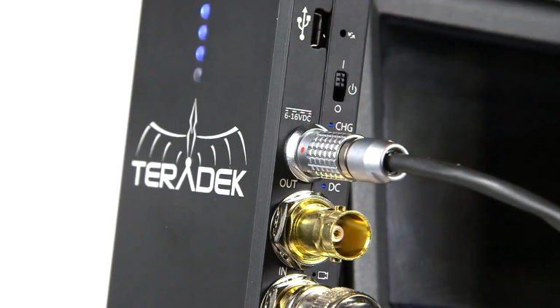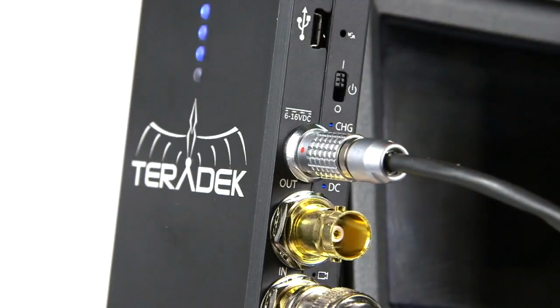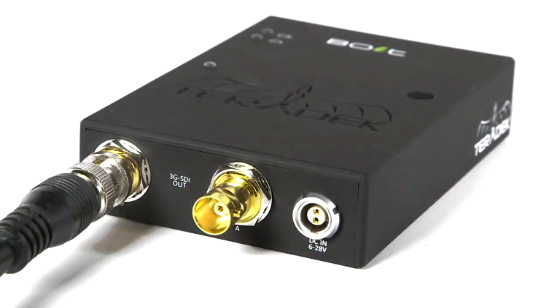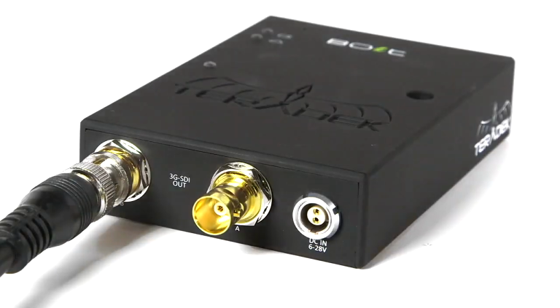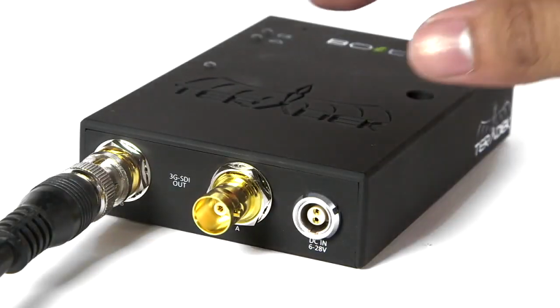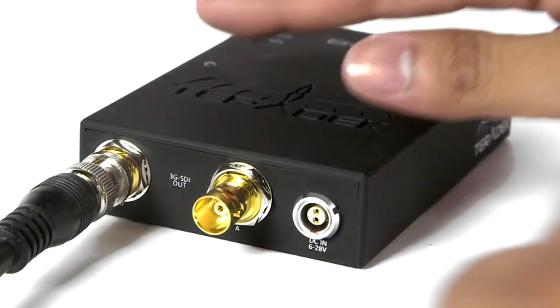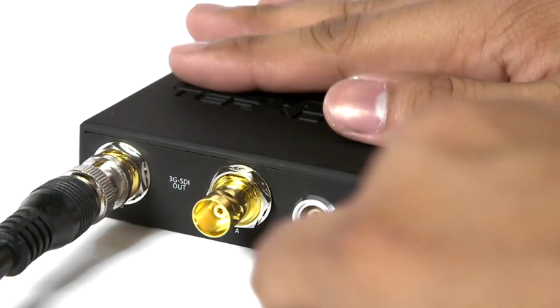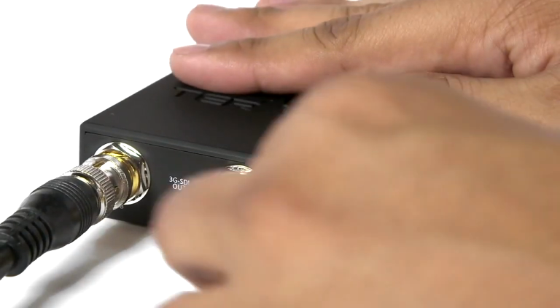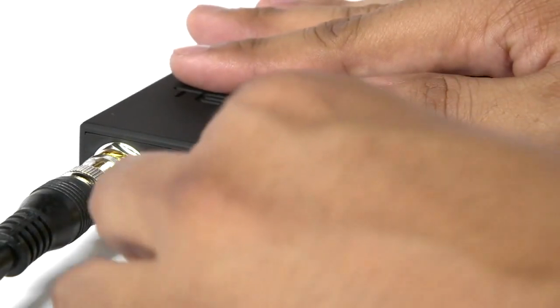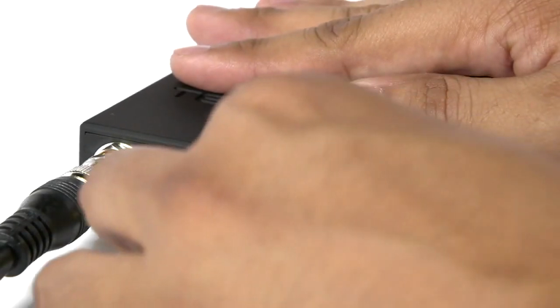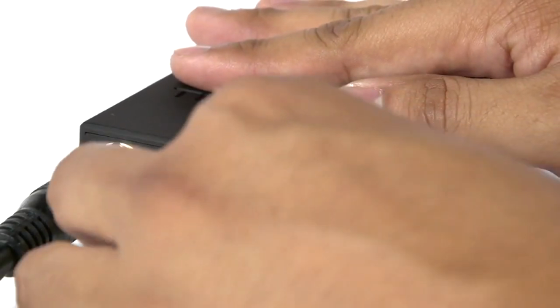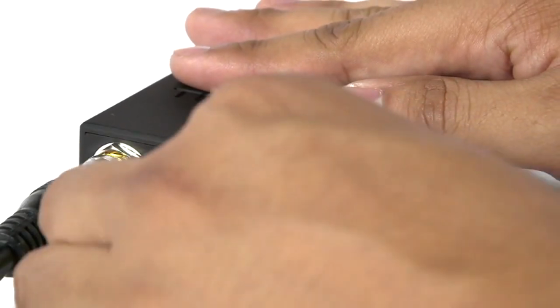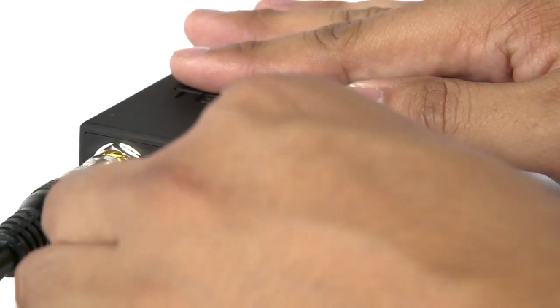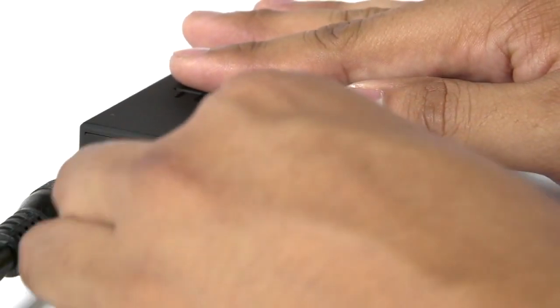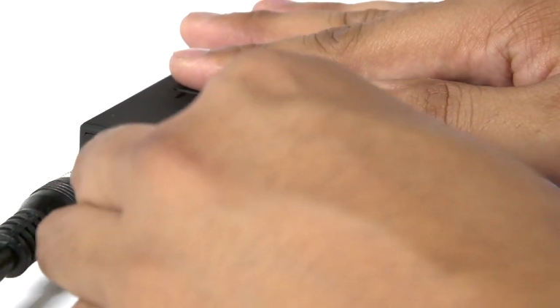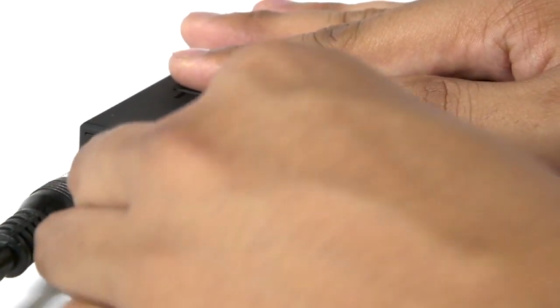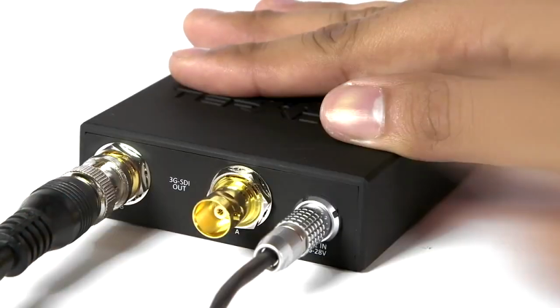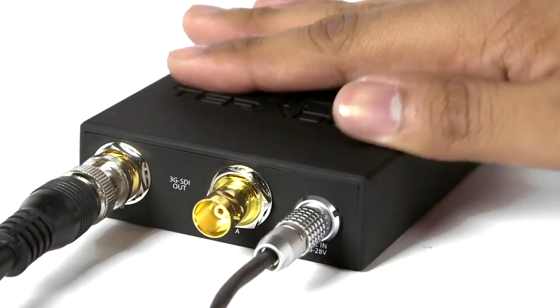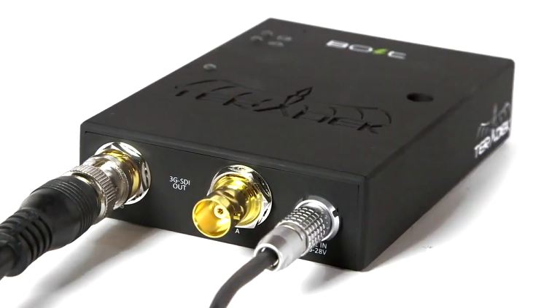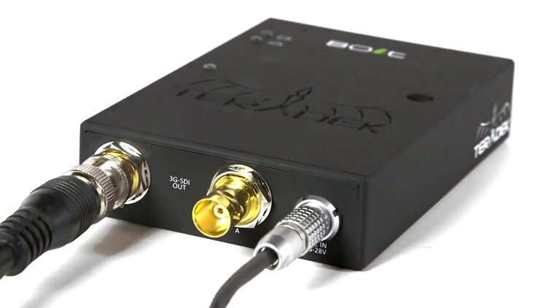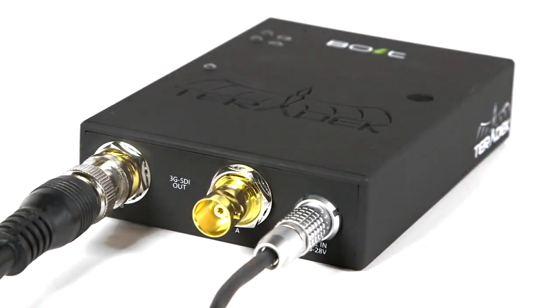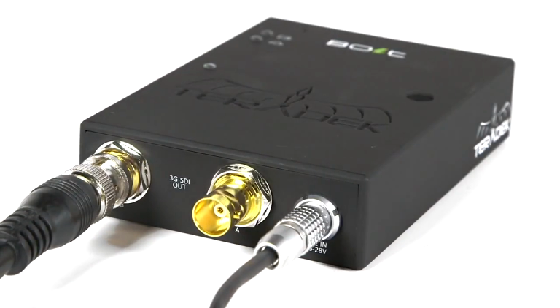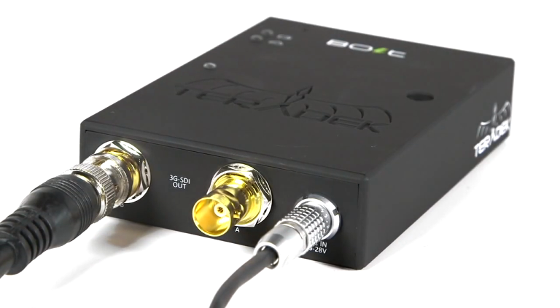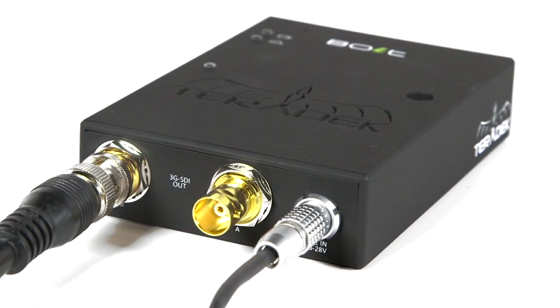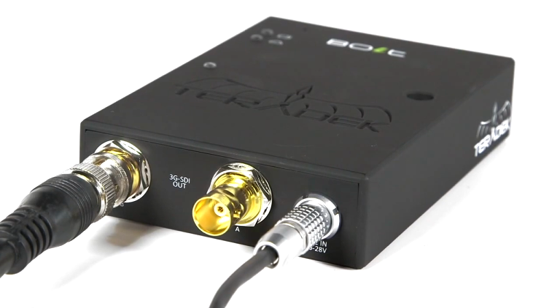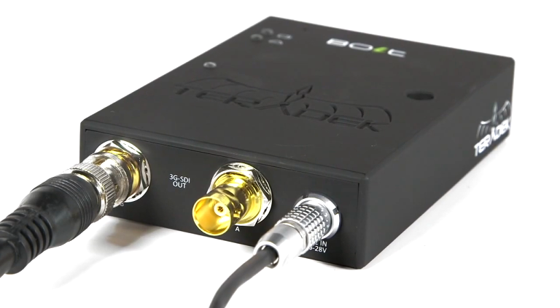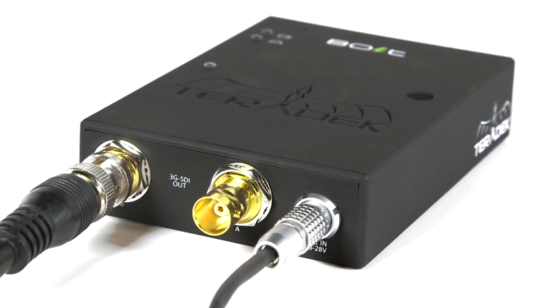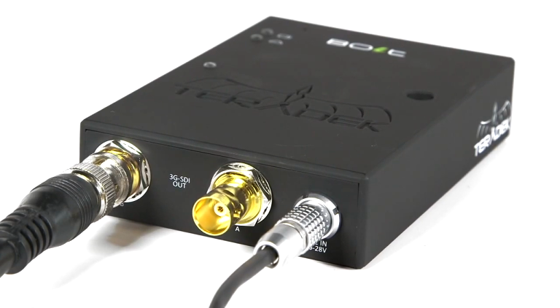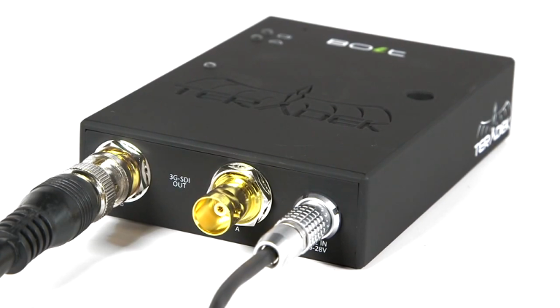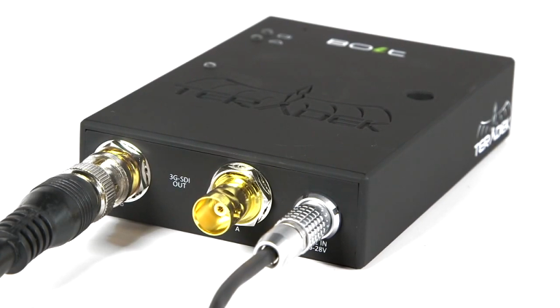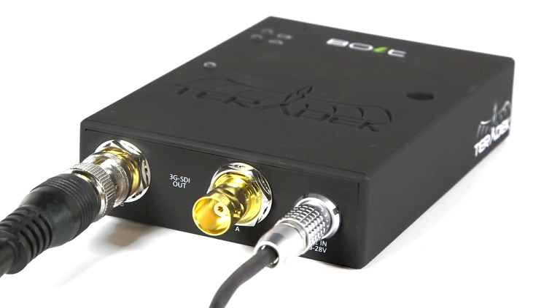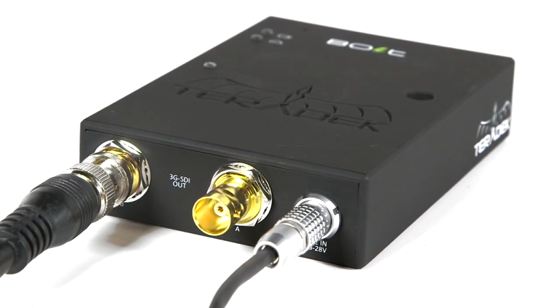The Bolt receiver does not have an internal battery and can be powered using the included AC adapter.